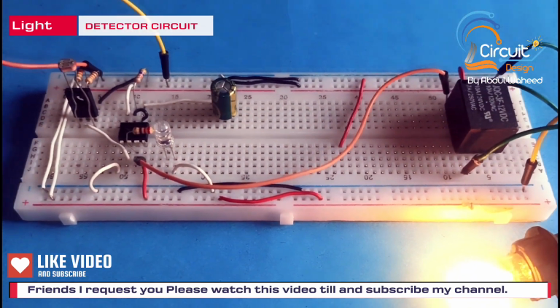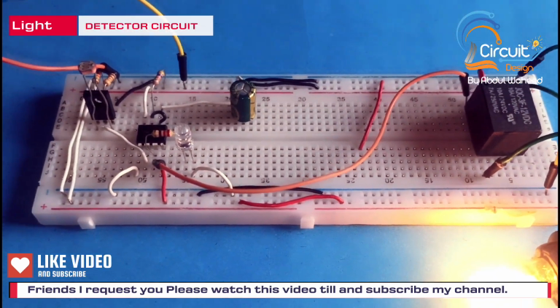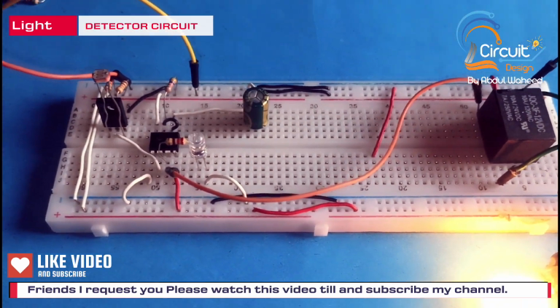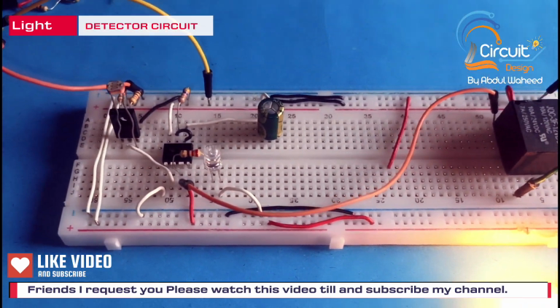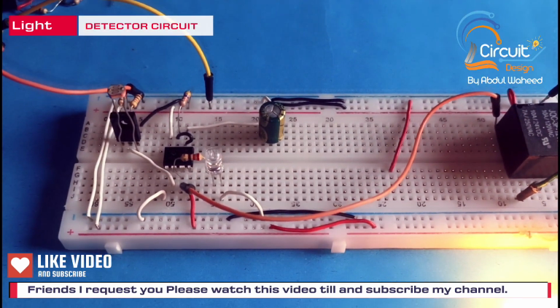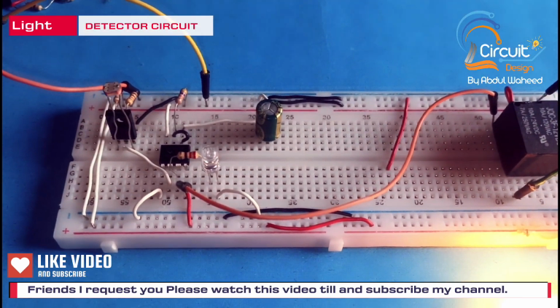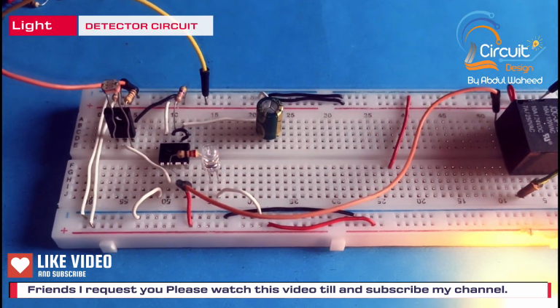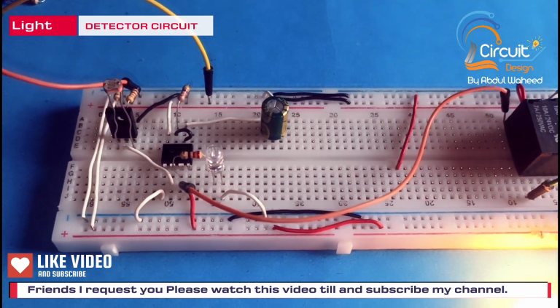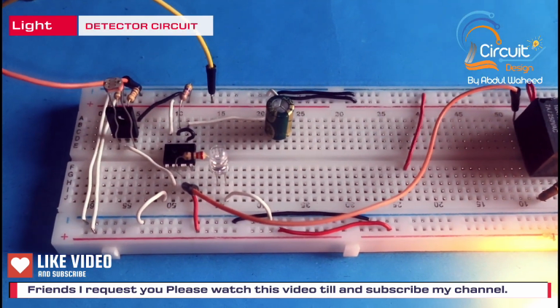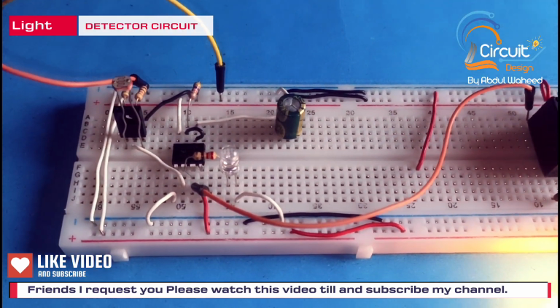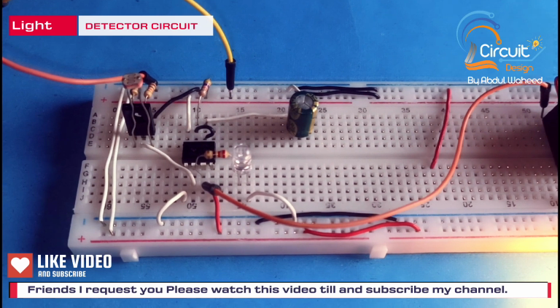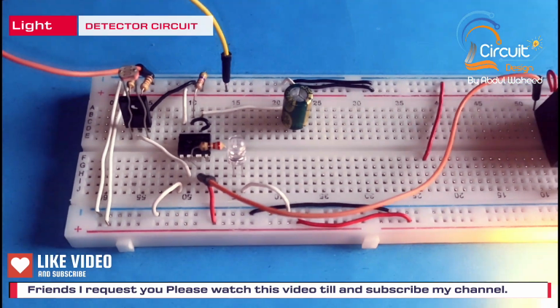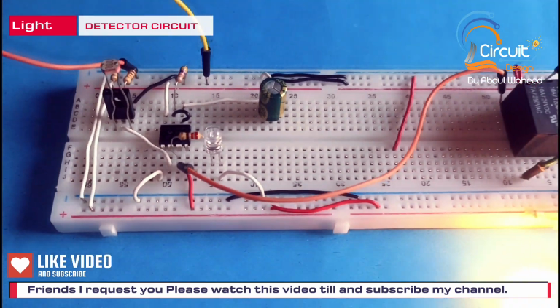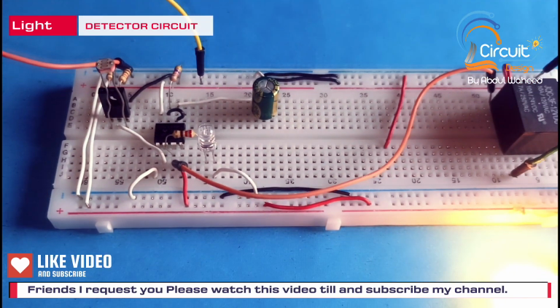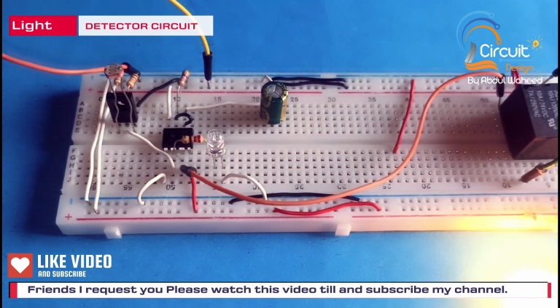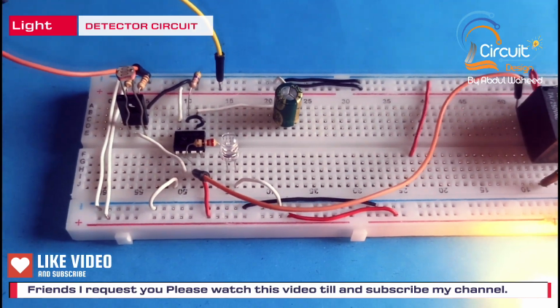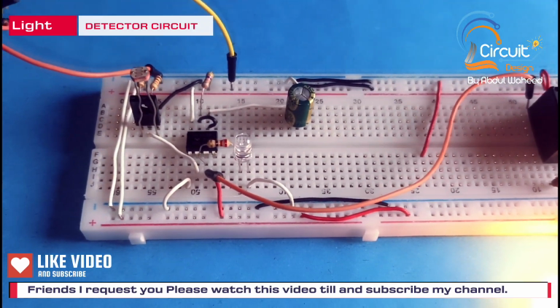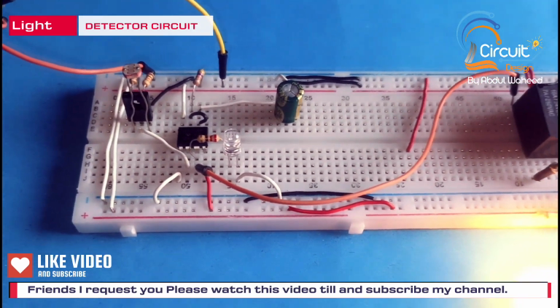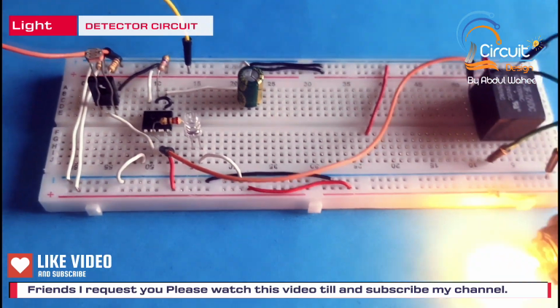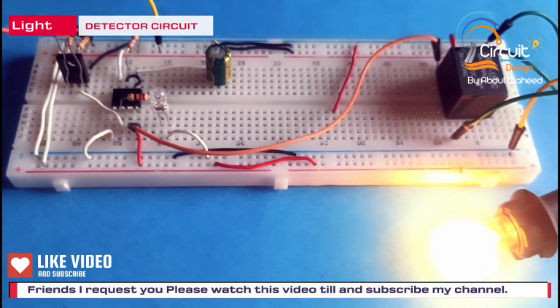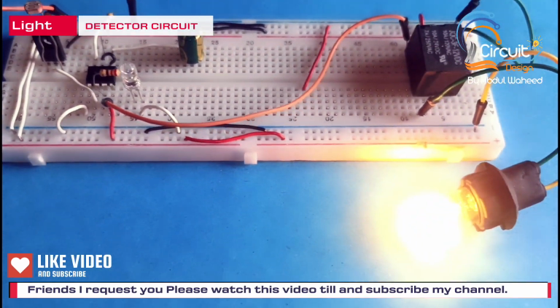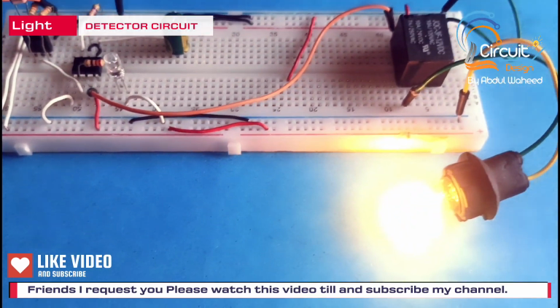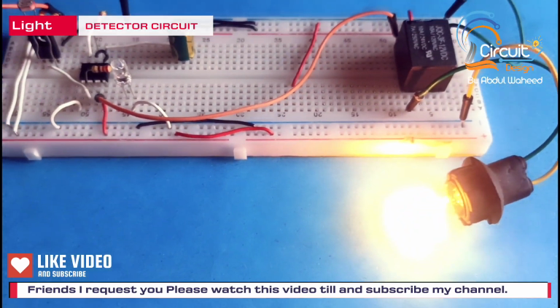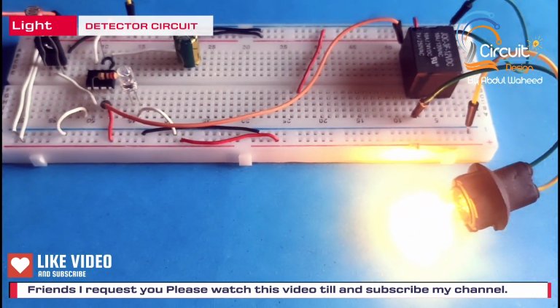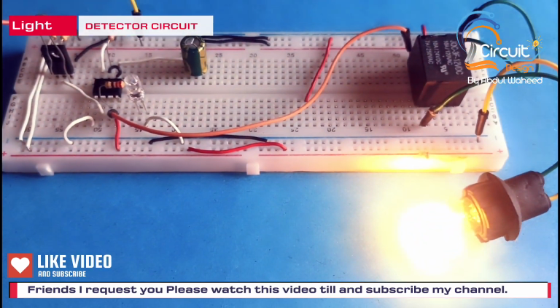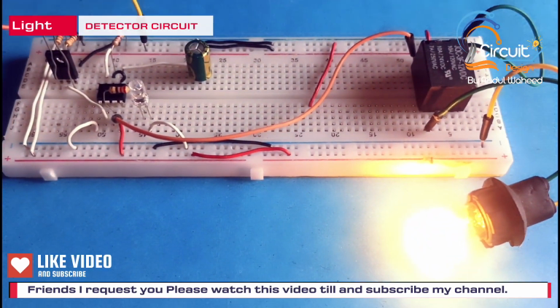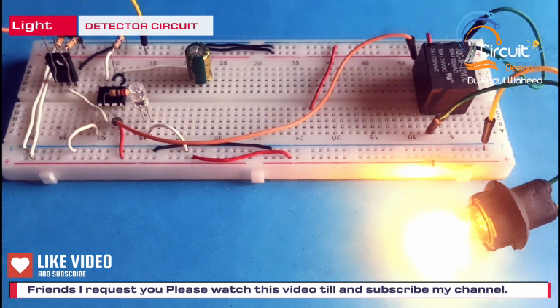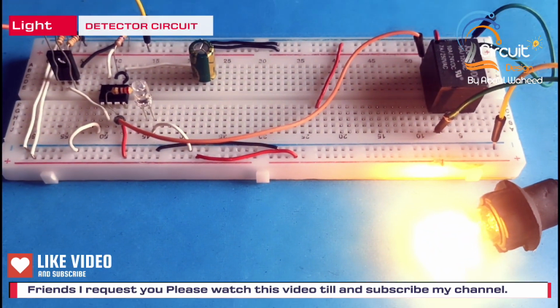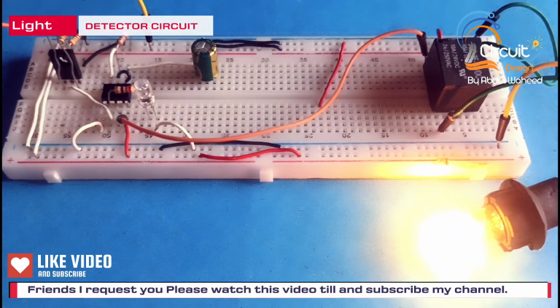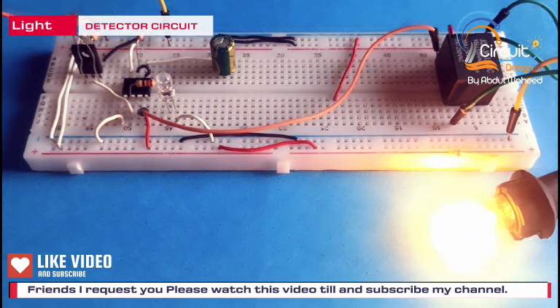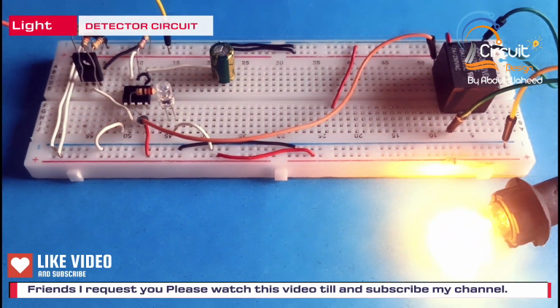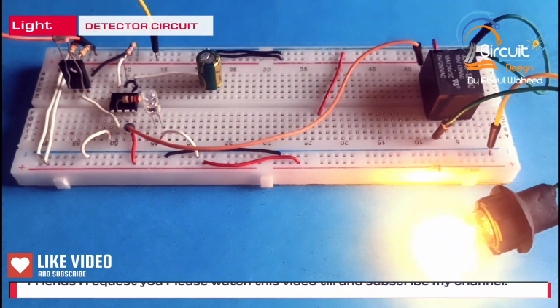Now I will block the light on the LDR, then this lamp will be off.